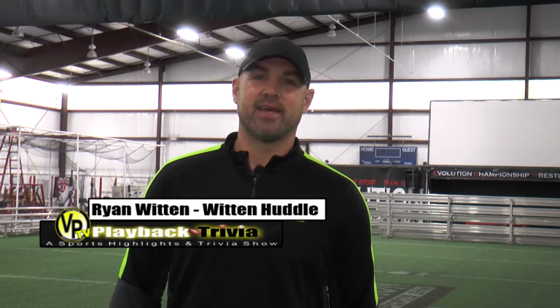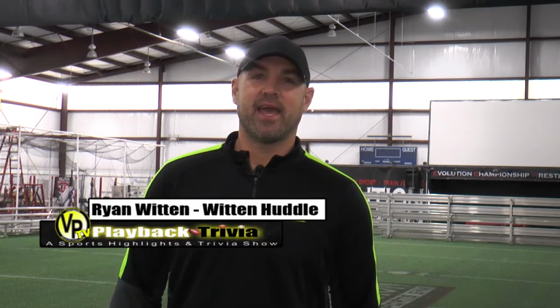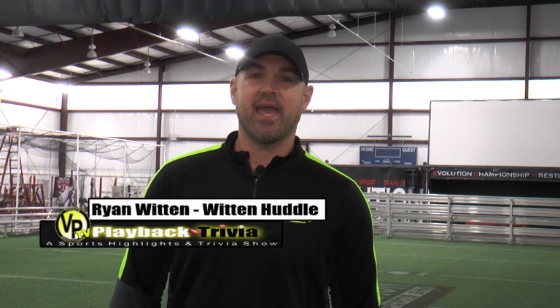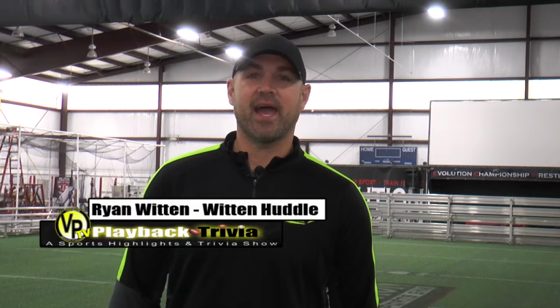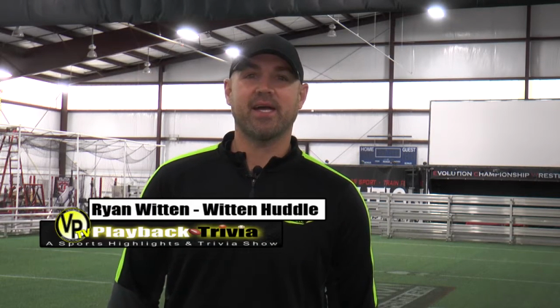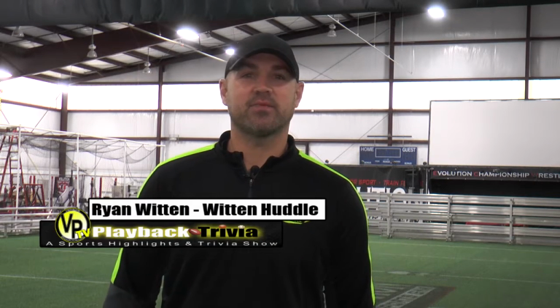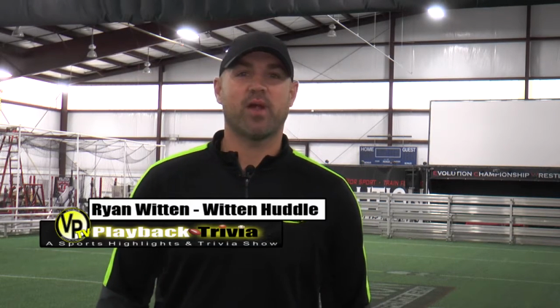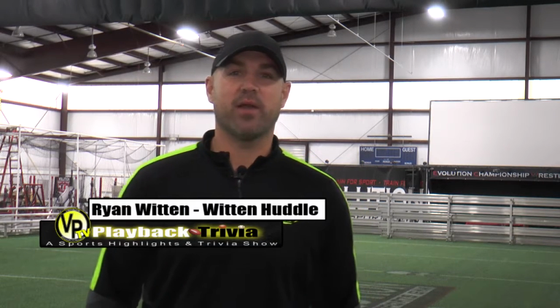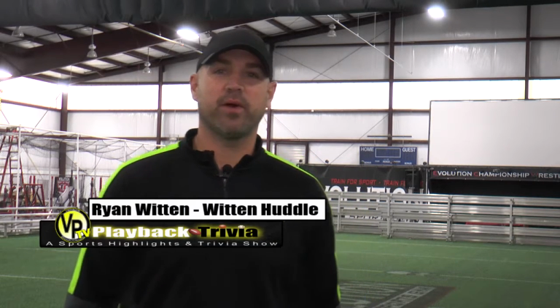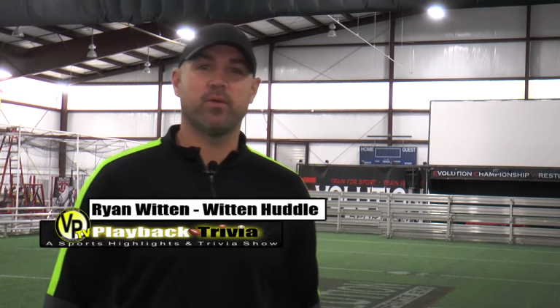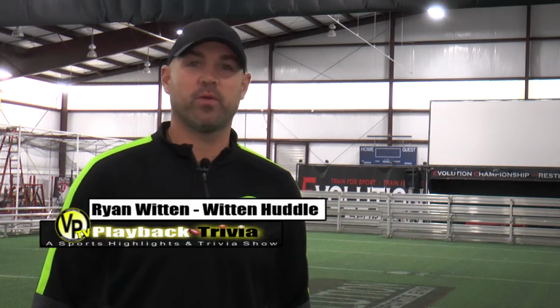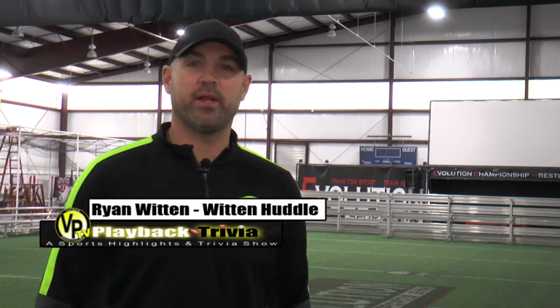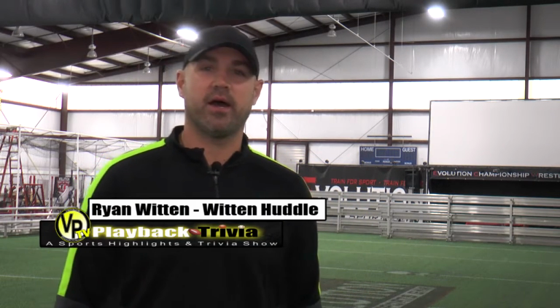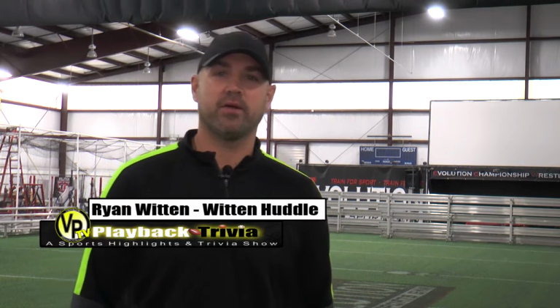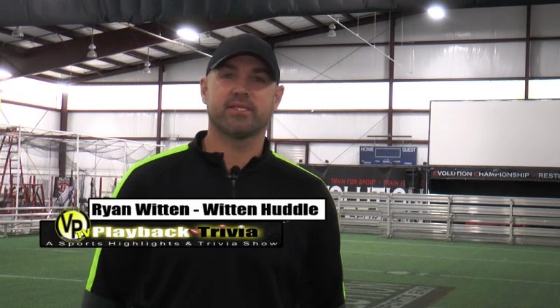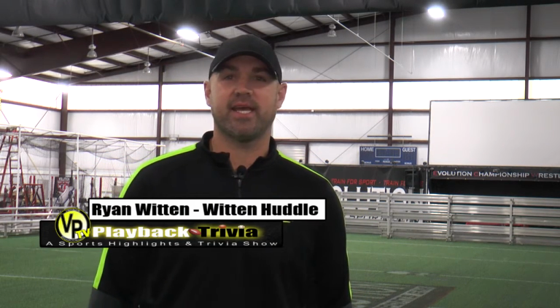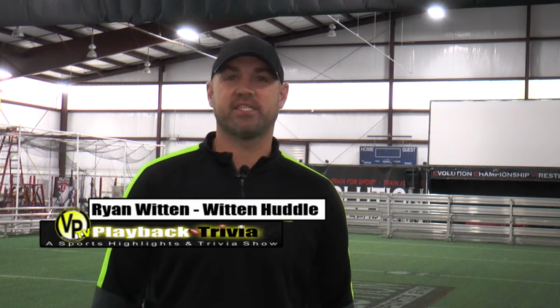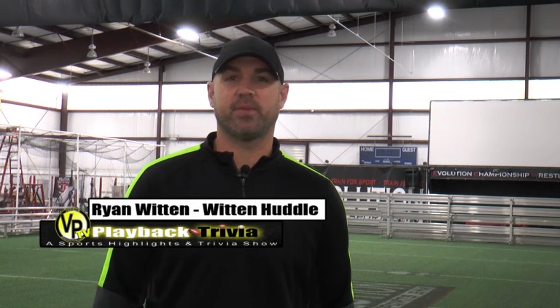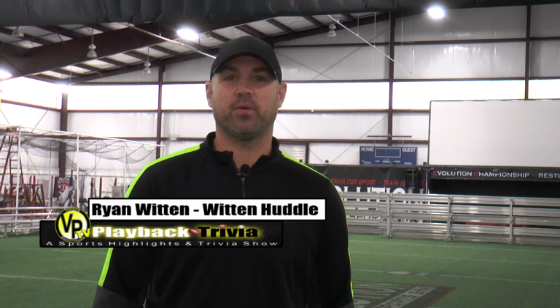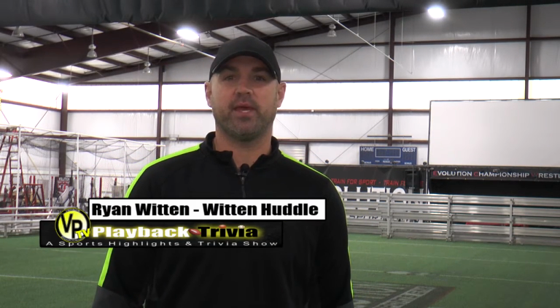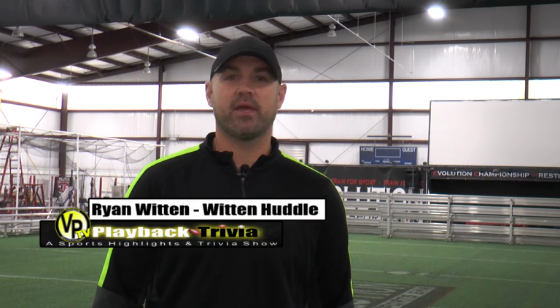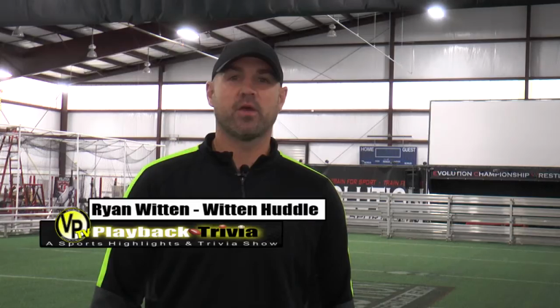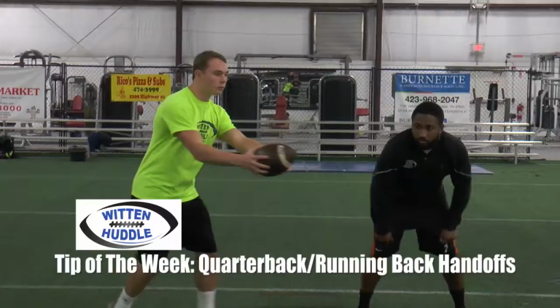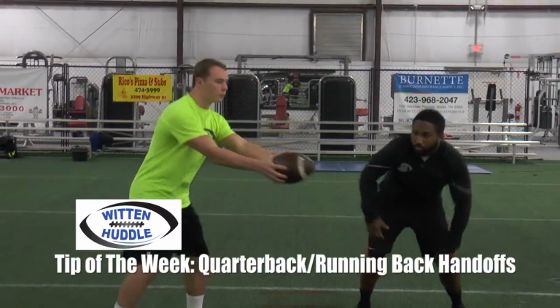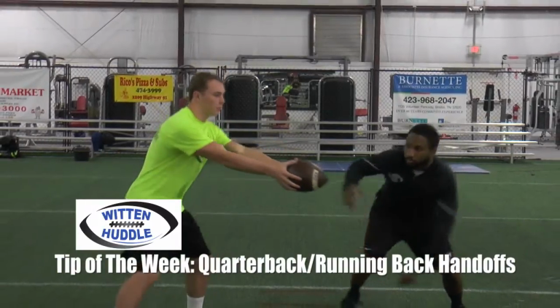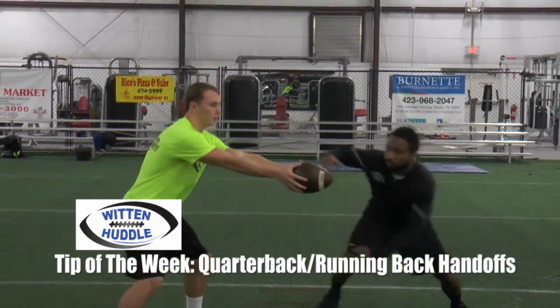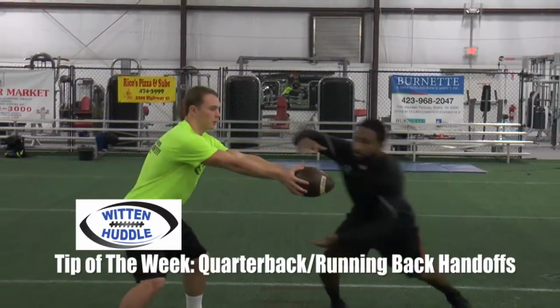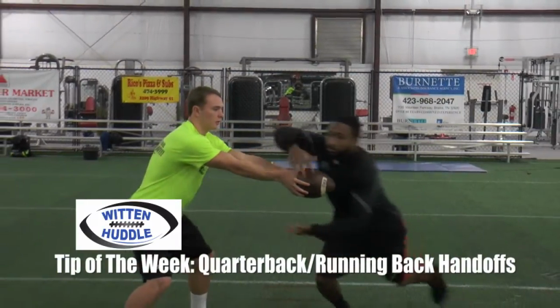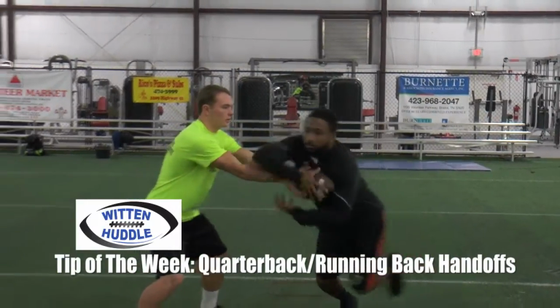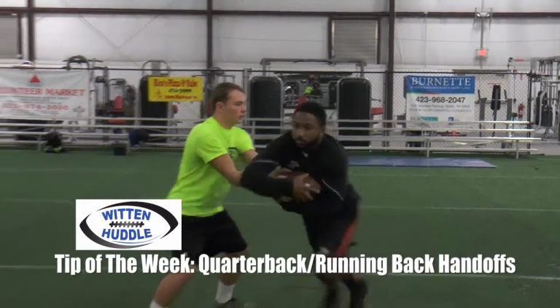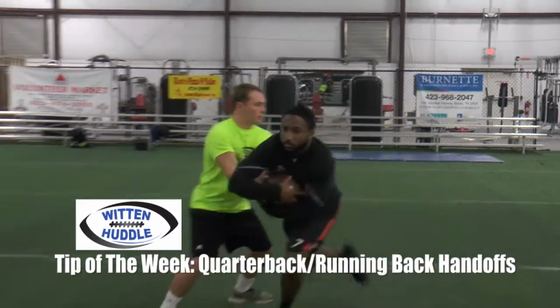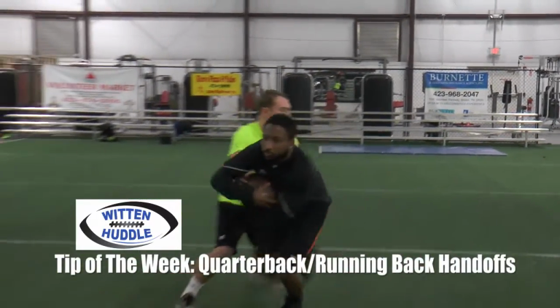Hey guys, Ryan Witten with Witten Huddle. Today's tip of the week: quarterback running back handoffs.